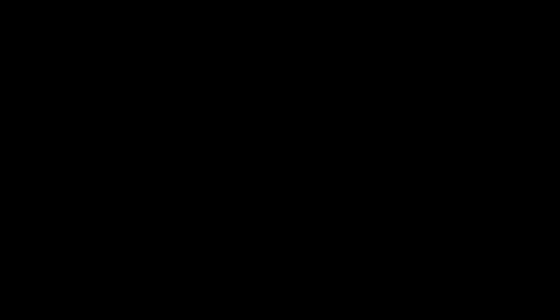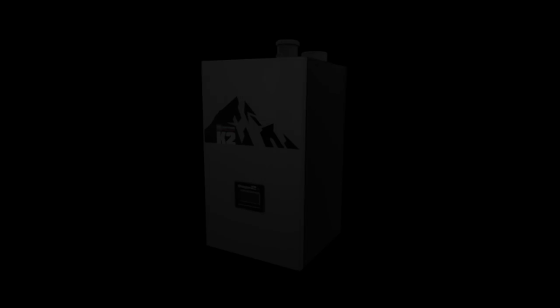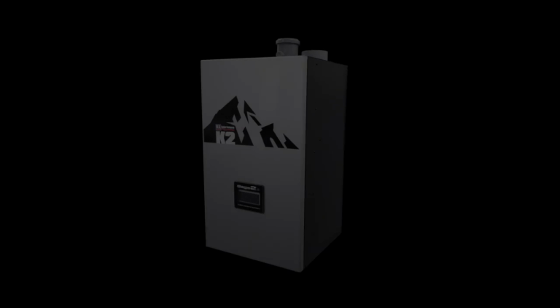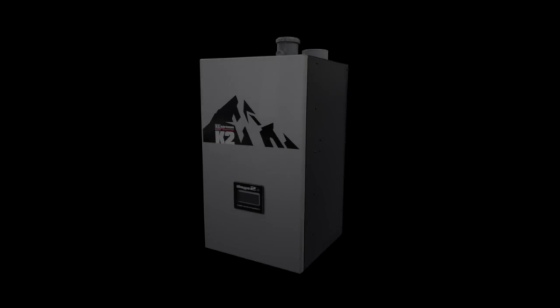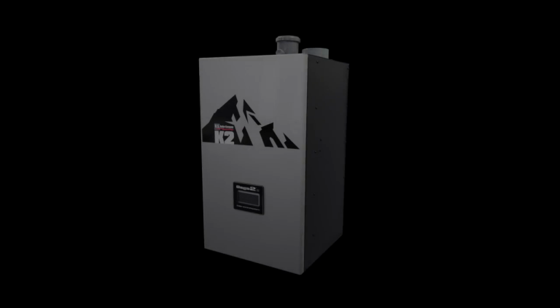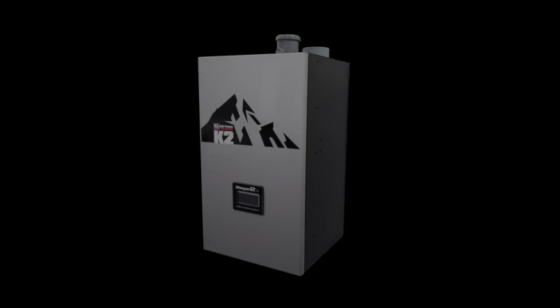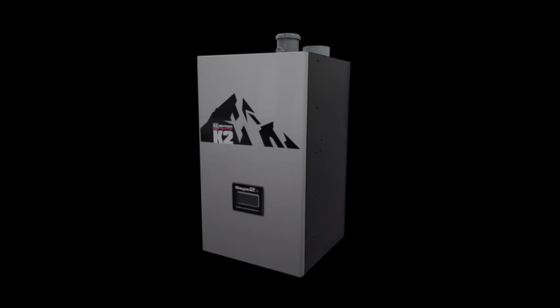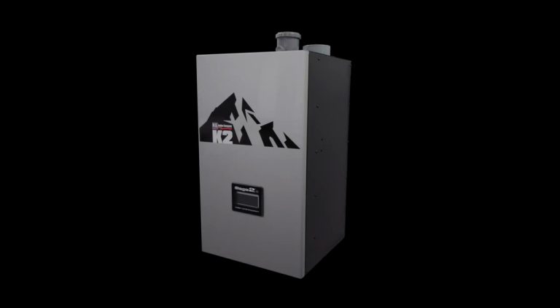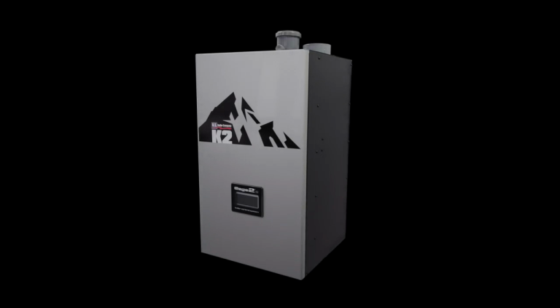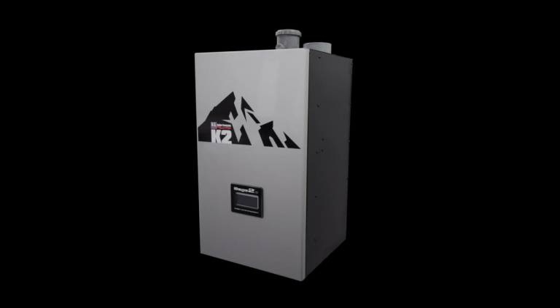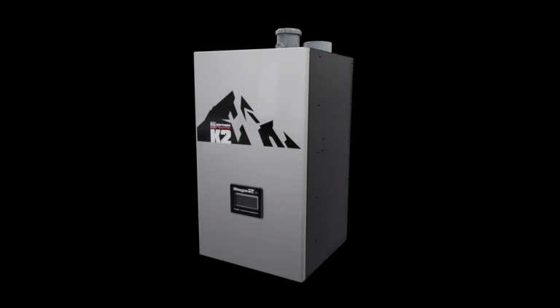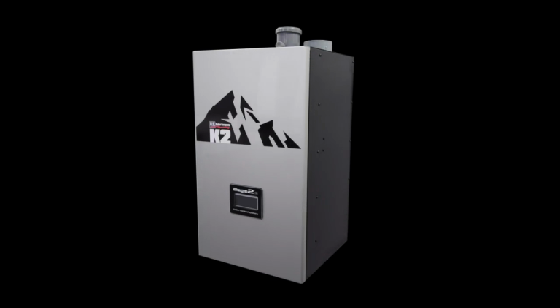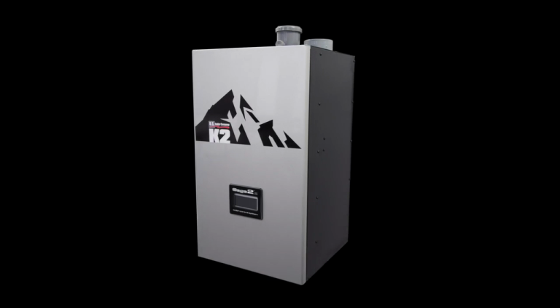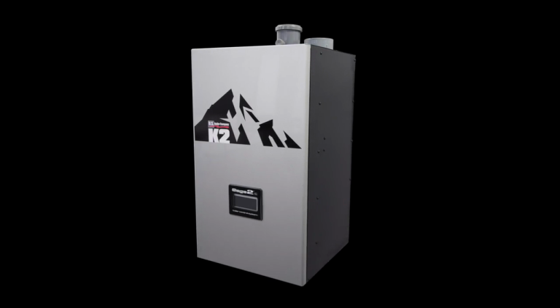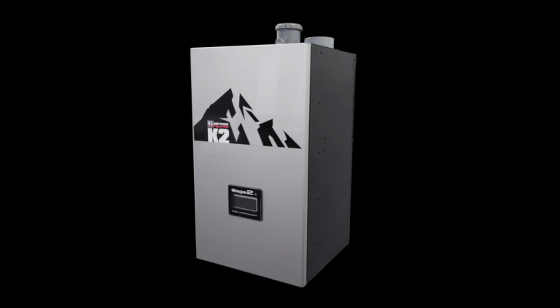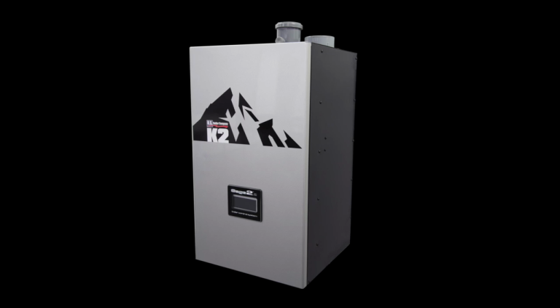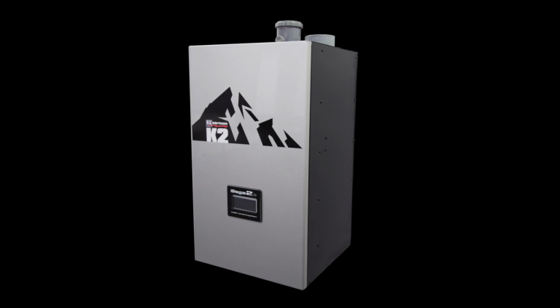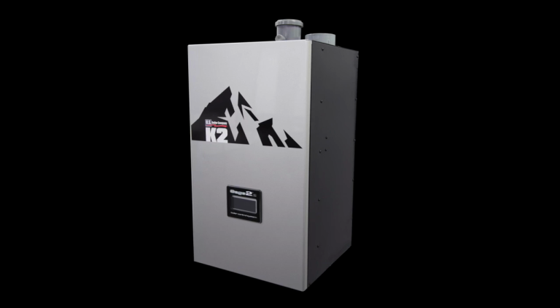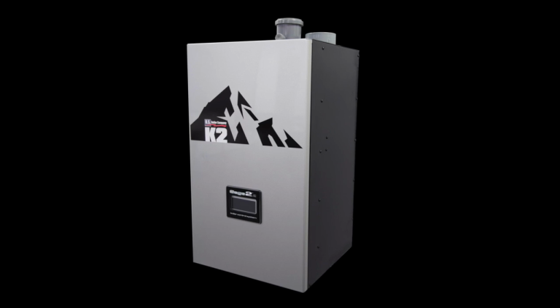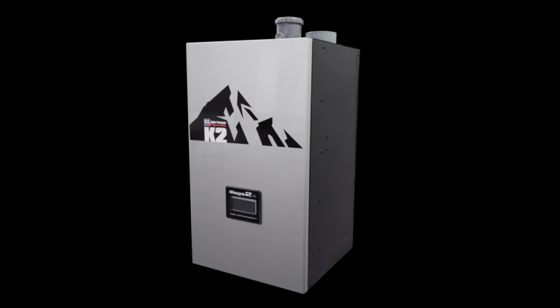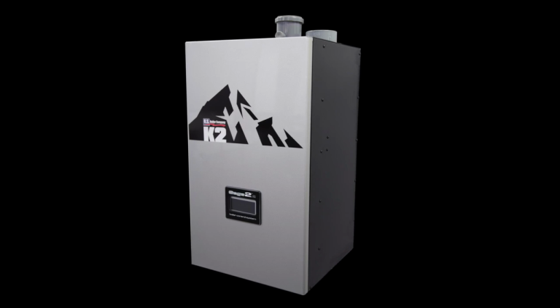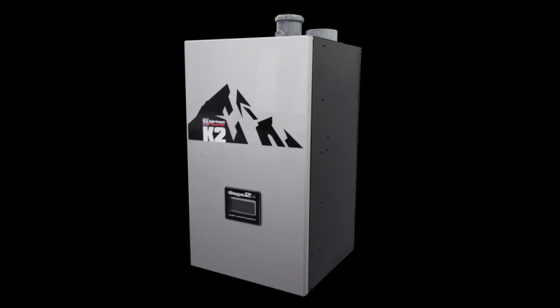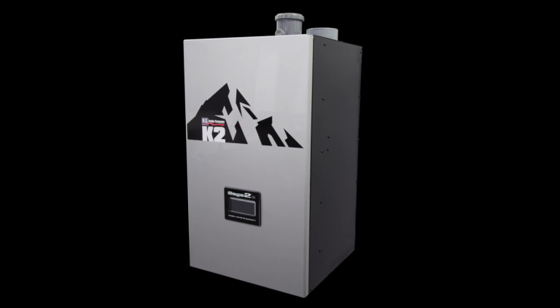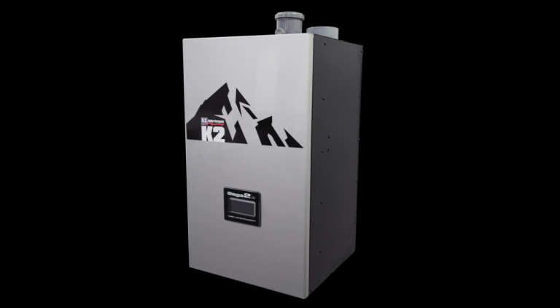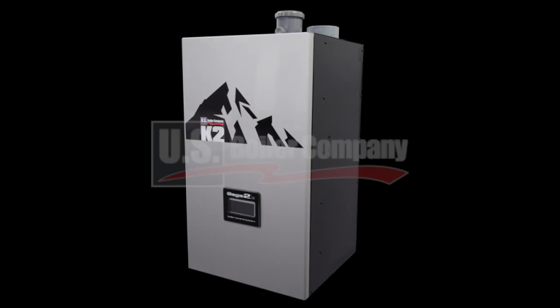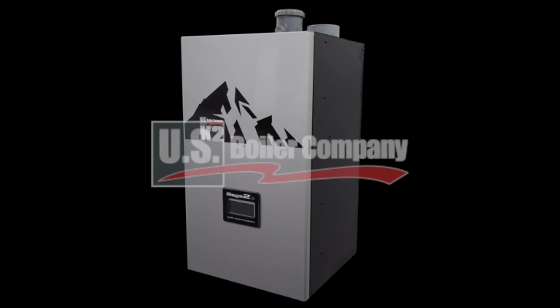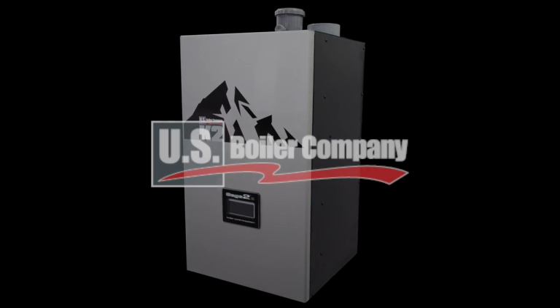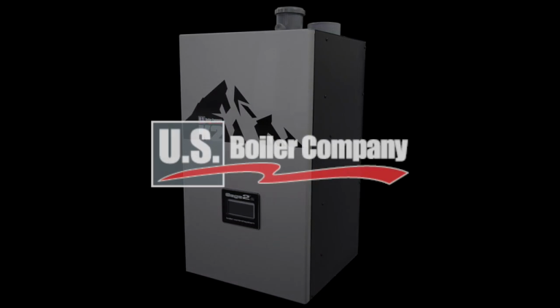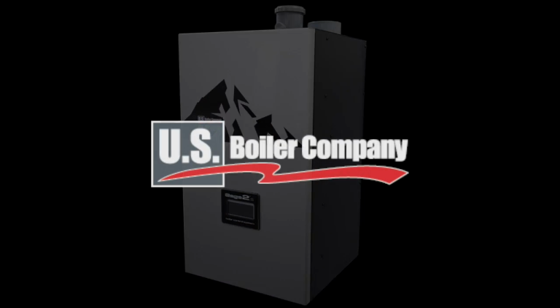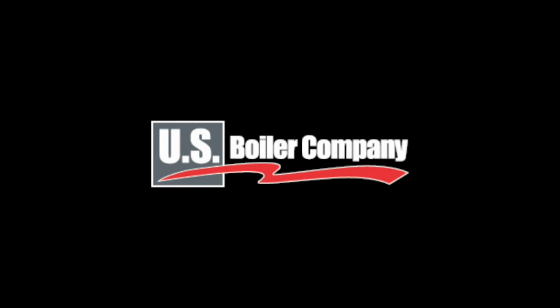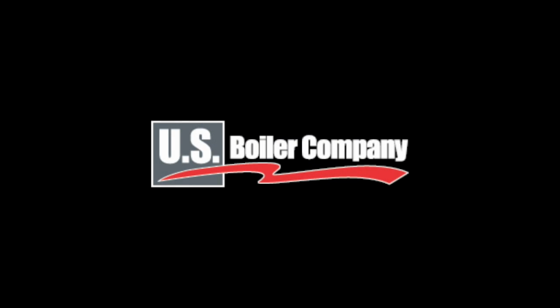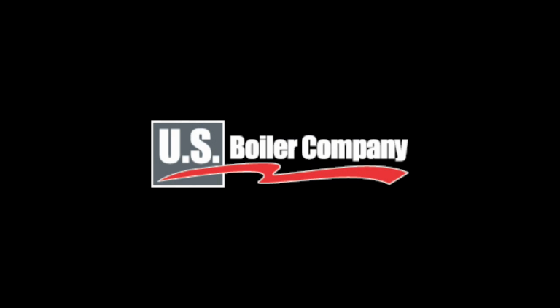The K2 truly is the boiler design with you in mind. Only by U.S. Boiler Company.